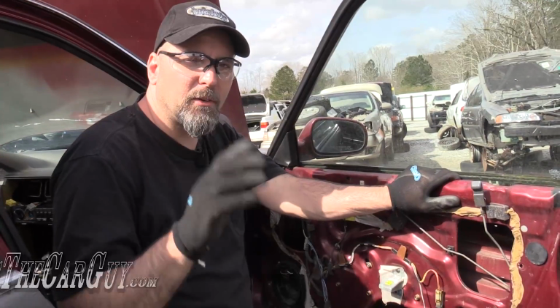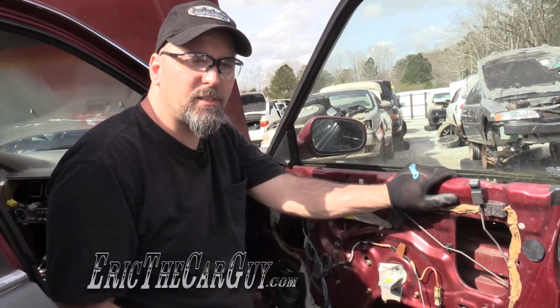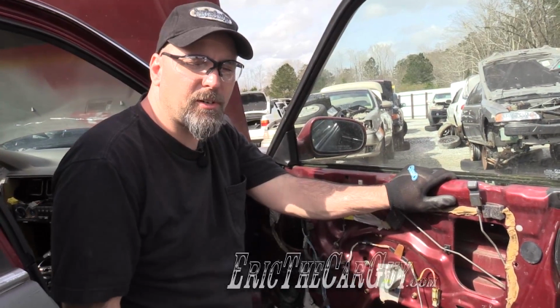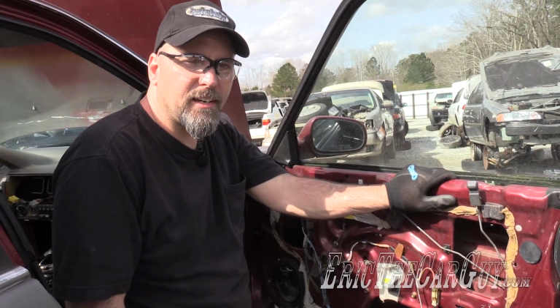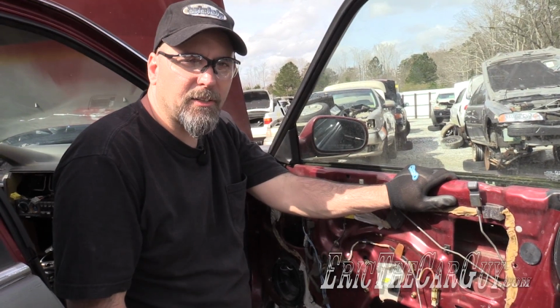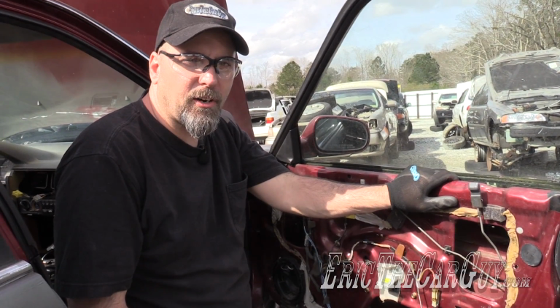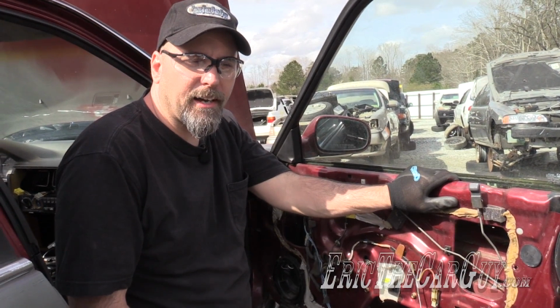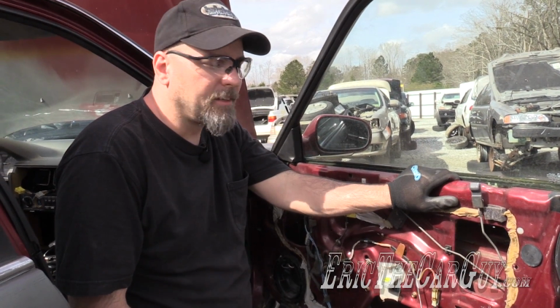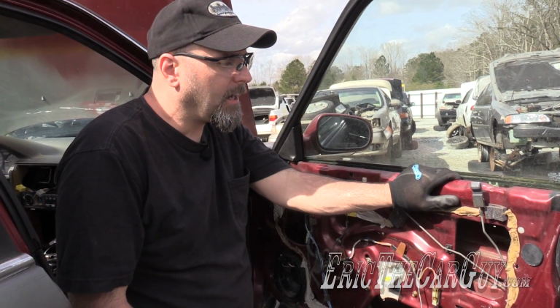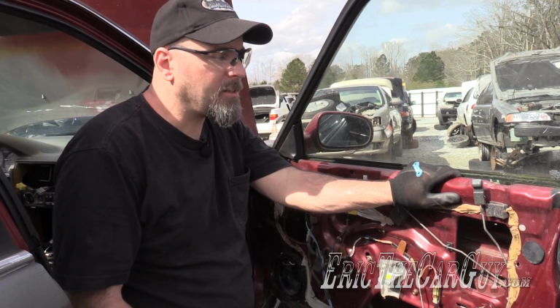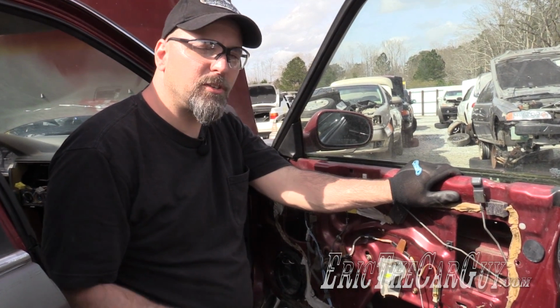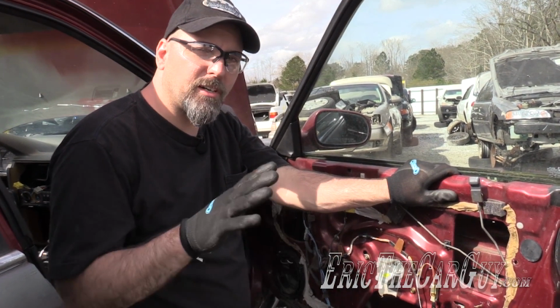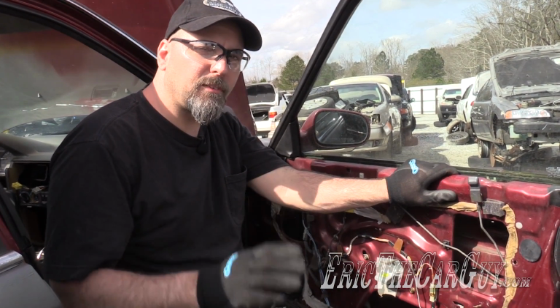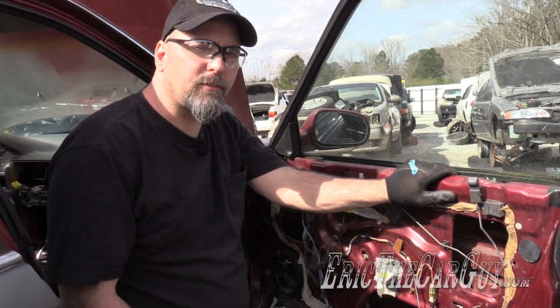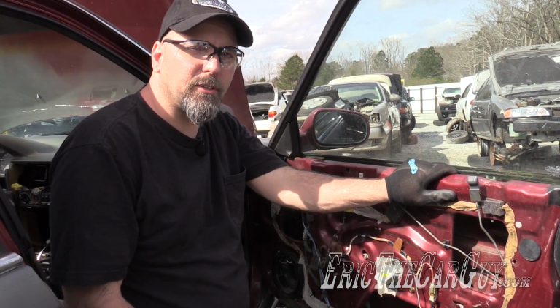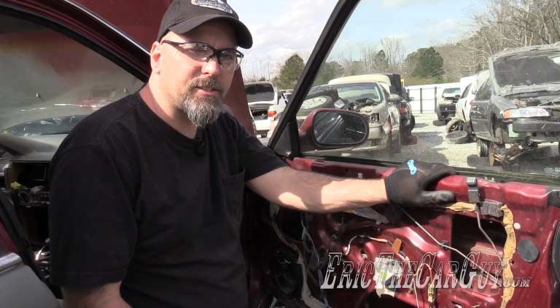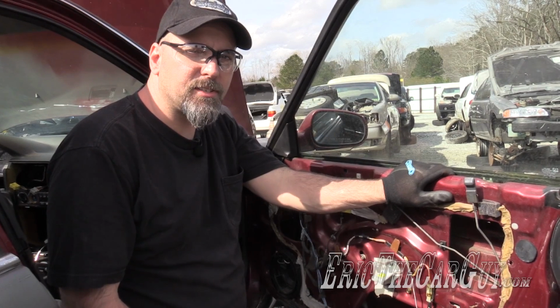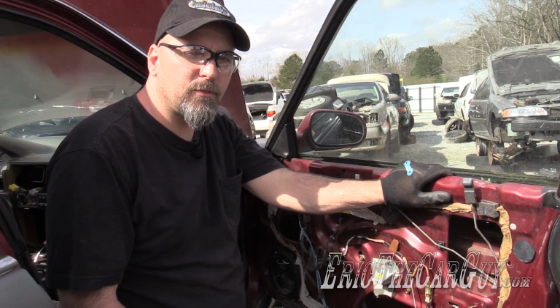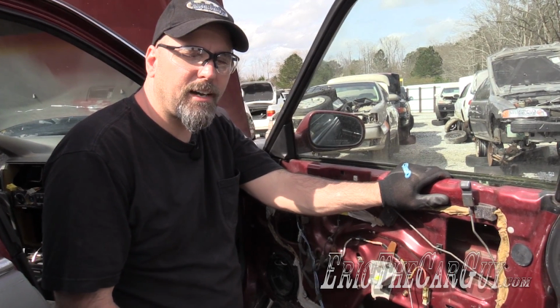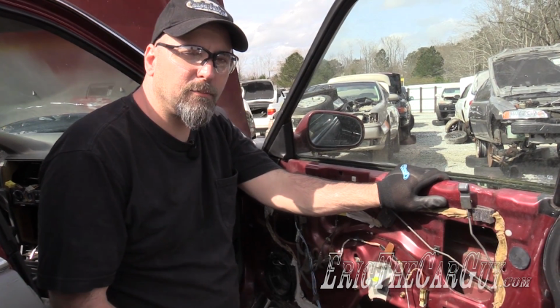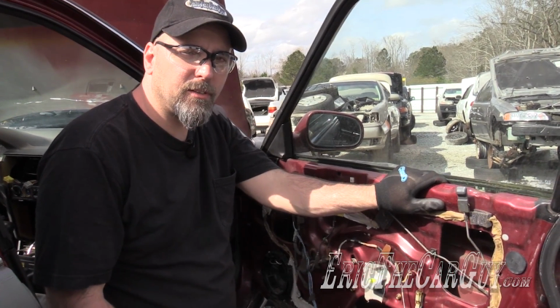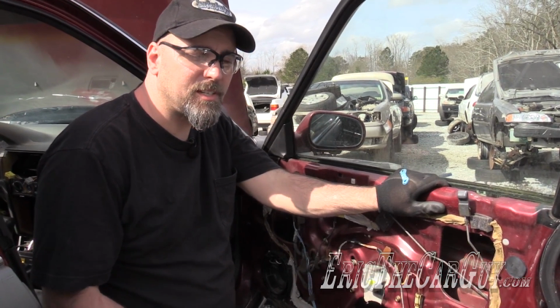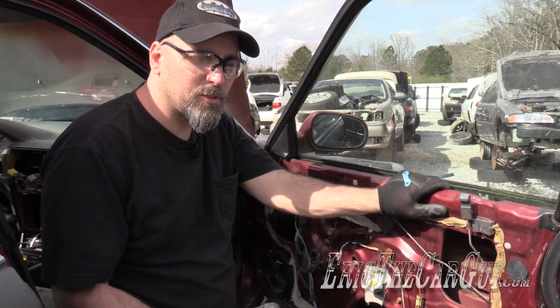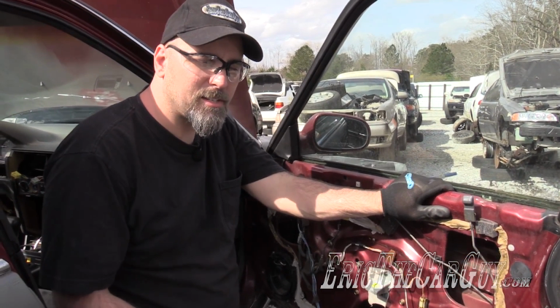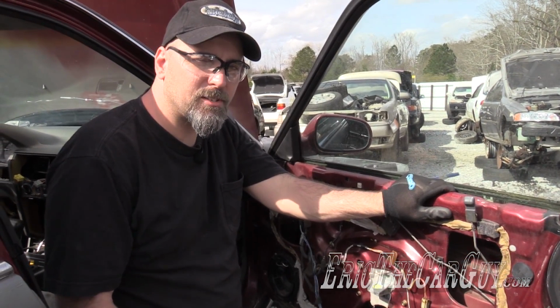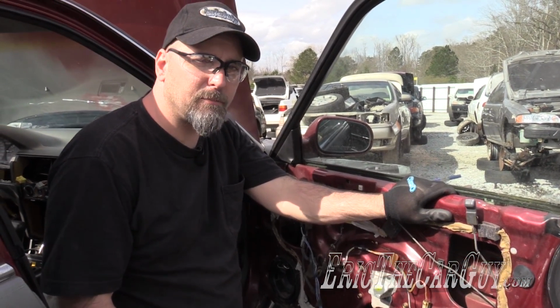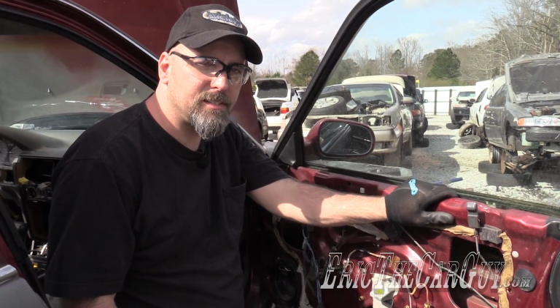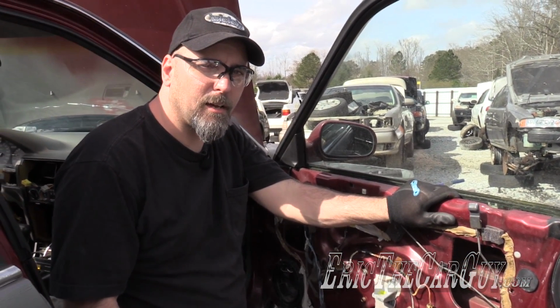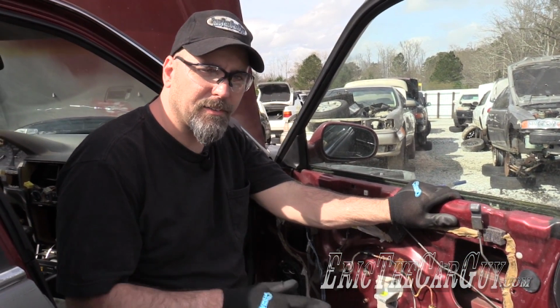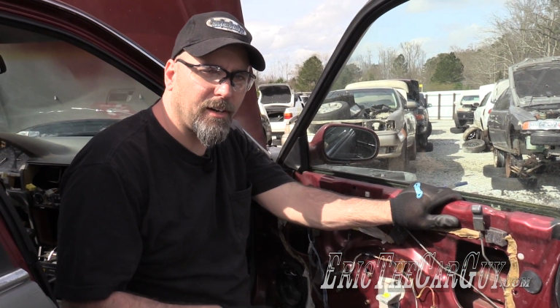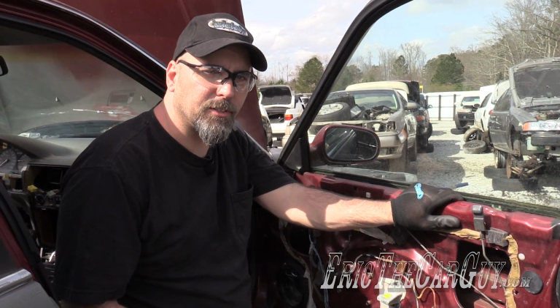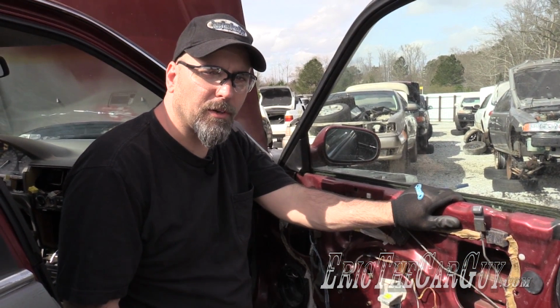Greetings viewers, Eric the car guy. I'm going to show you a couple of different locations that you'll find computers — either transmission and PCM — on the Honda Accord.